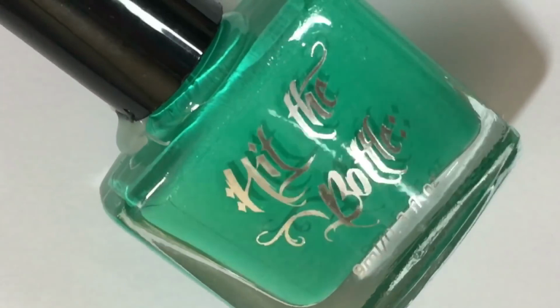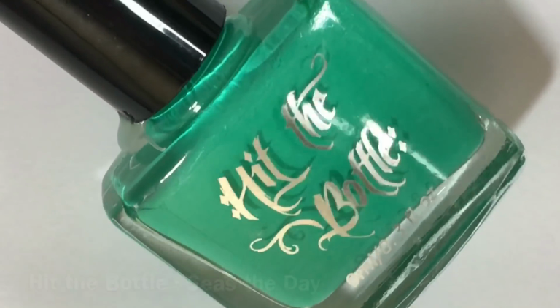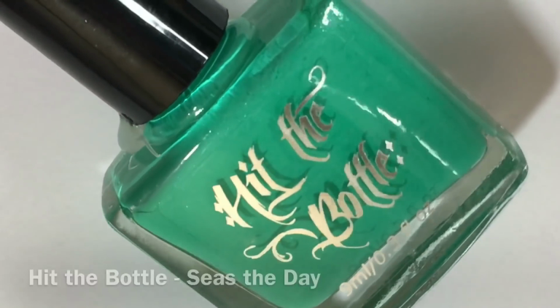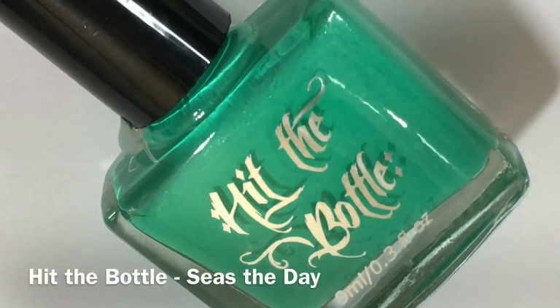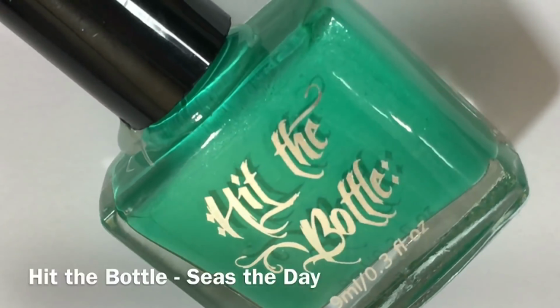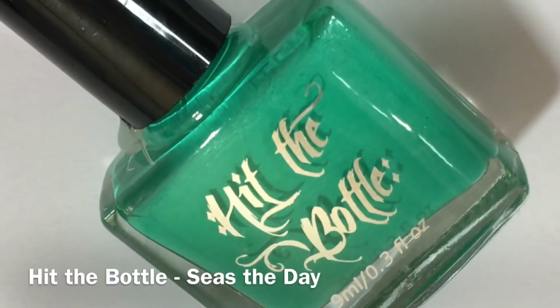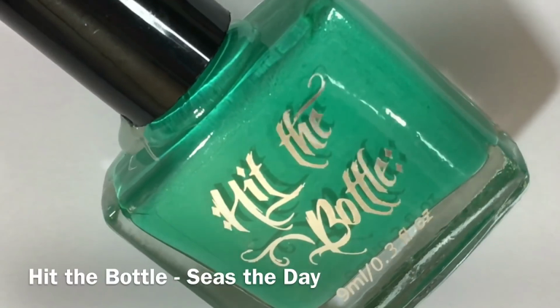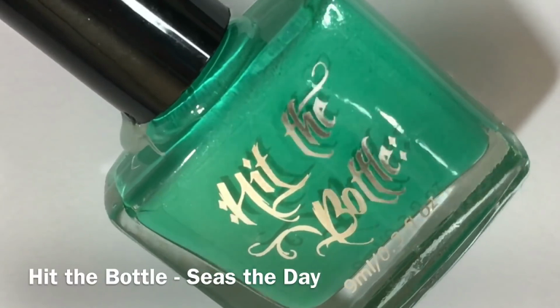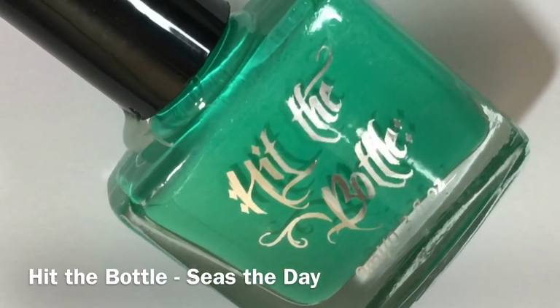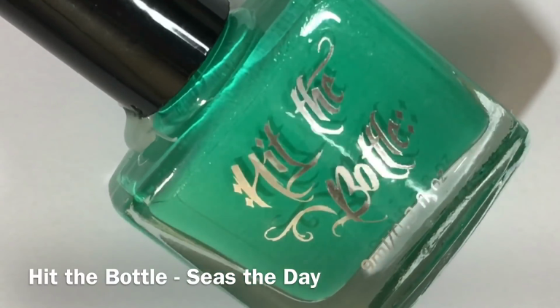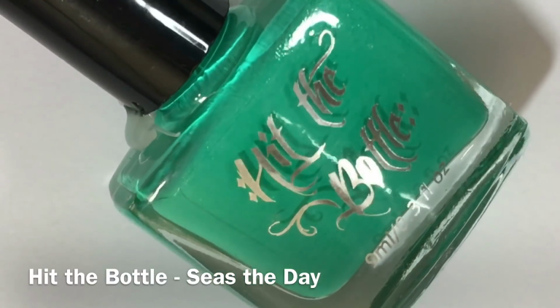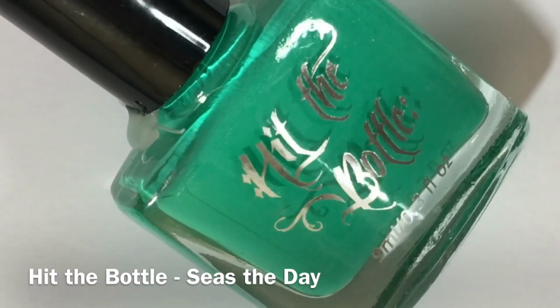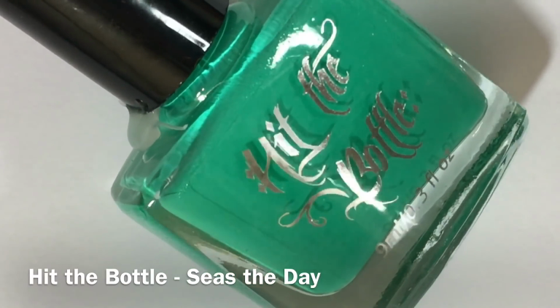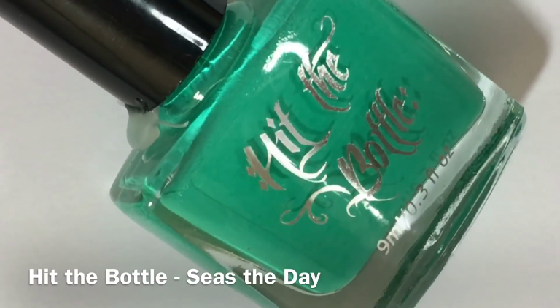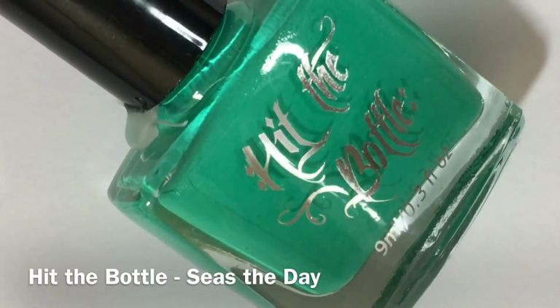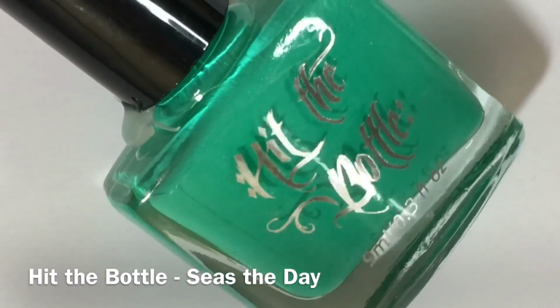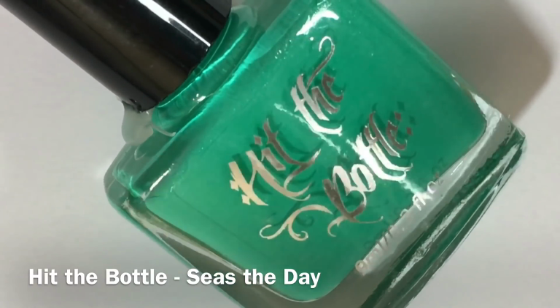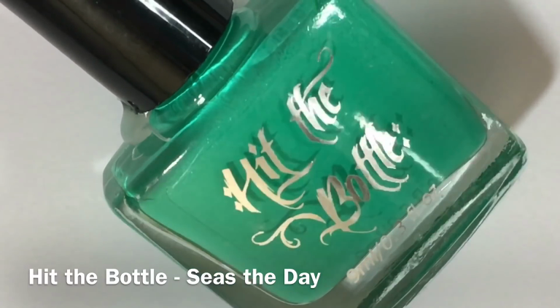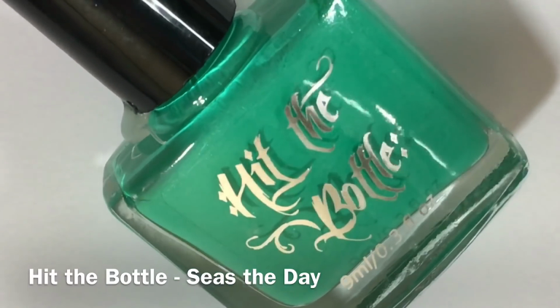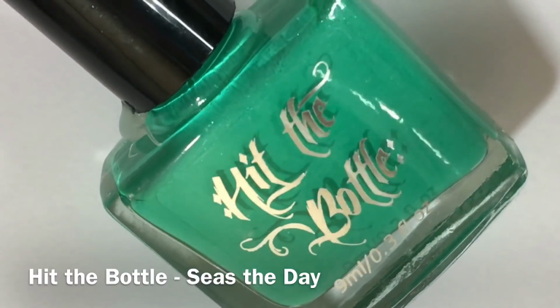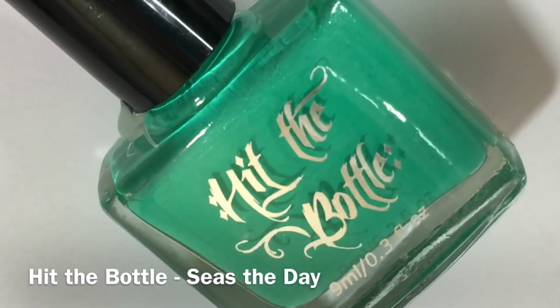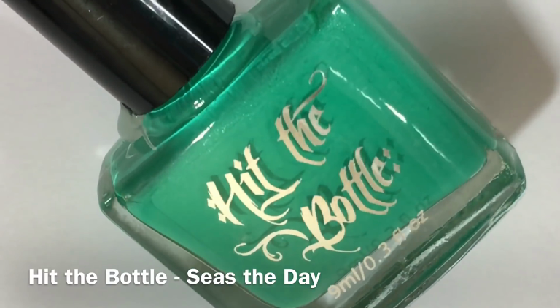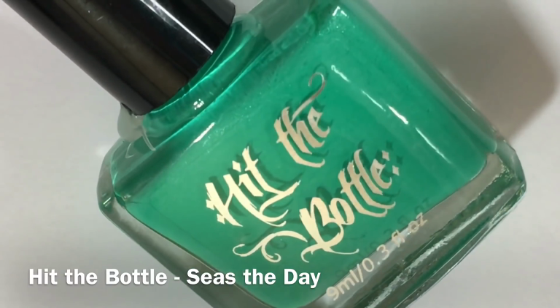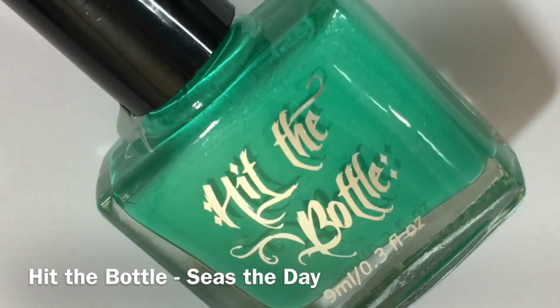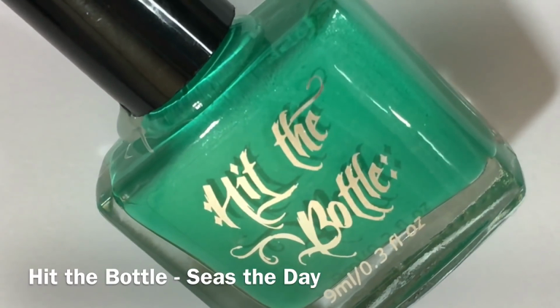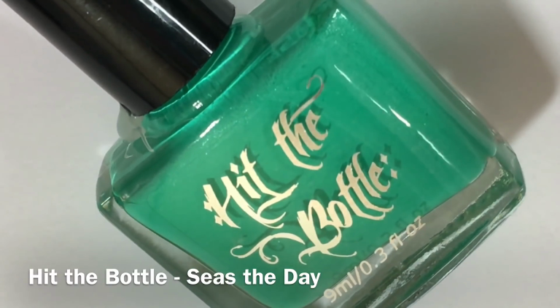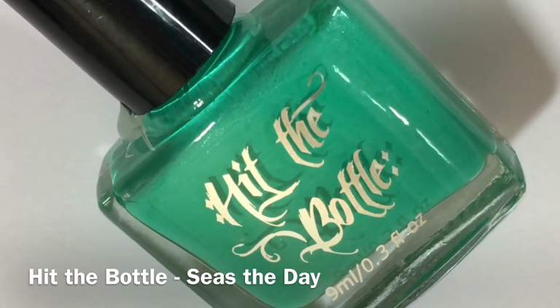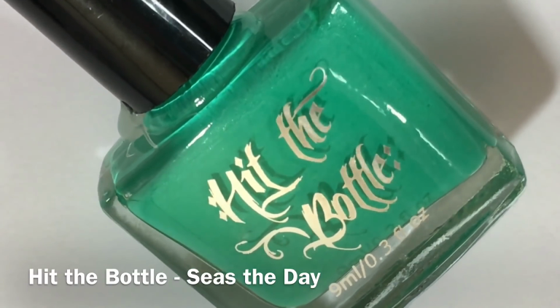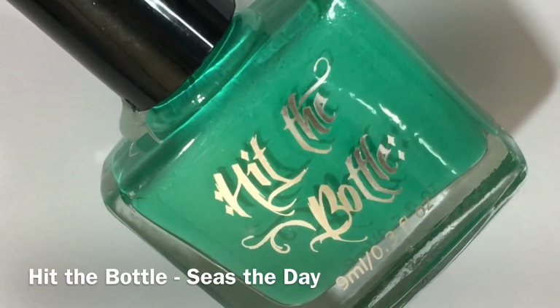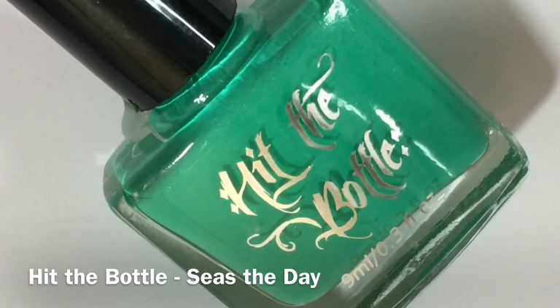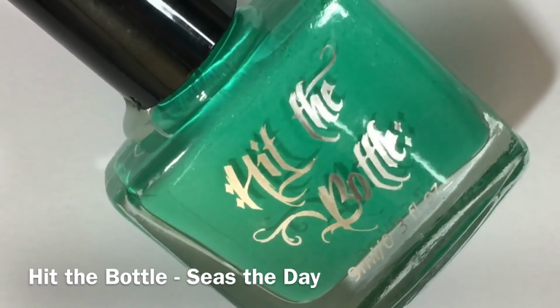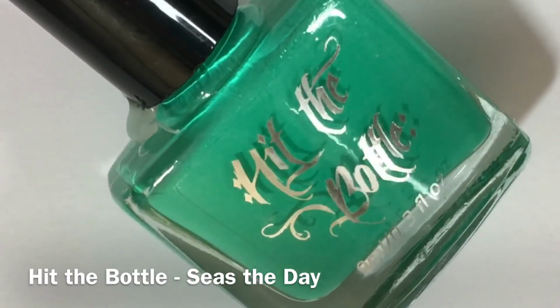Third up we have Seas the Day, which is a bright aqua neon-esque stamping polish.